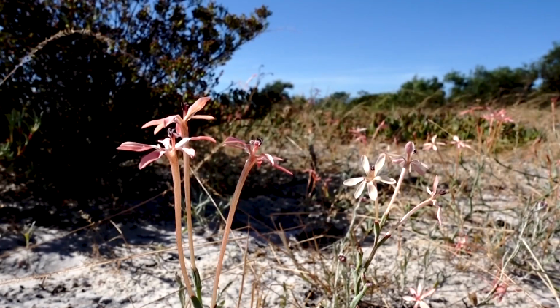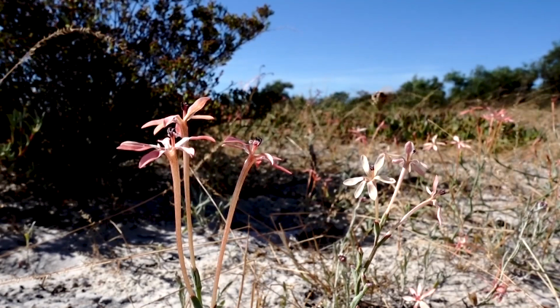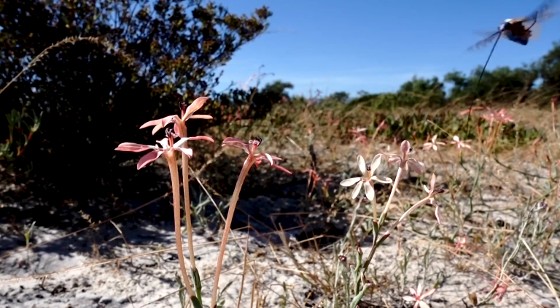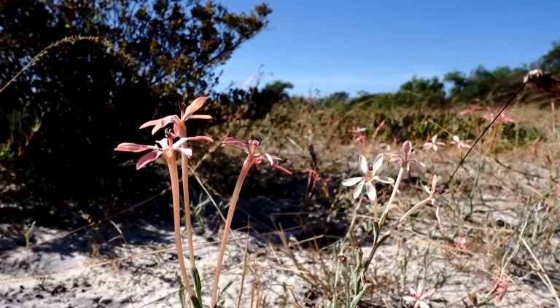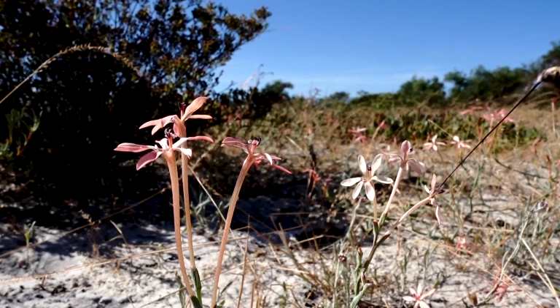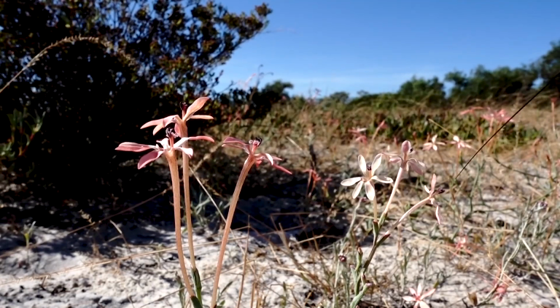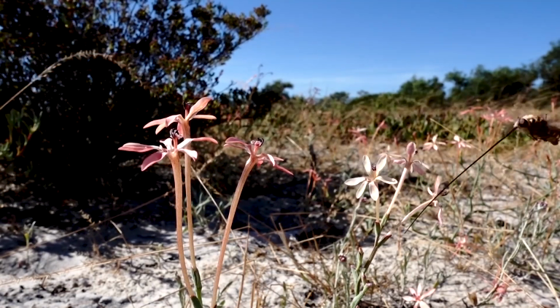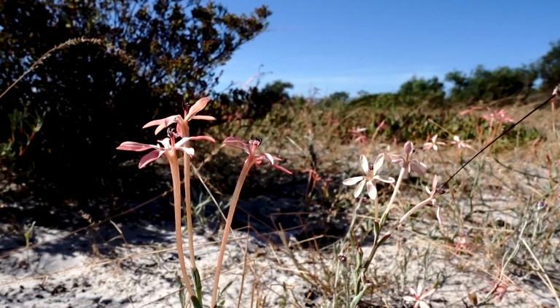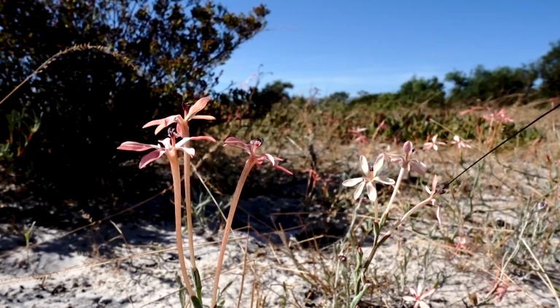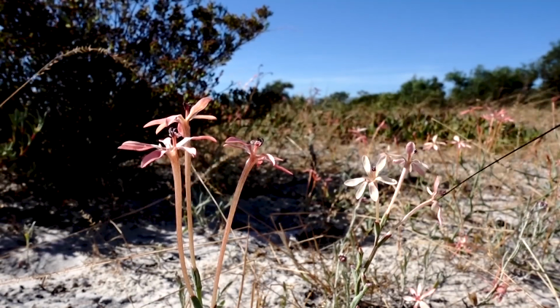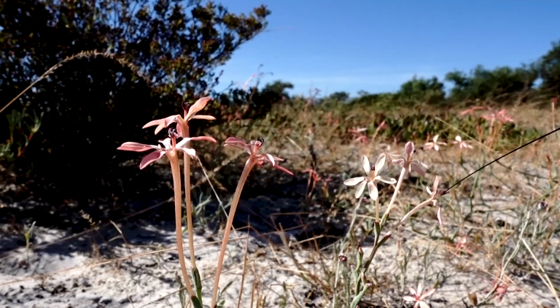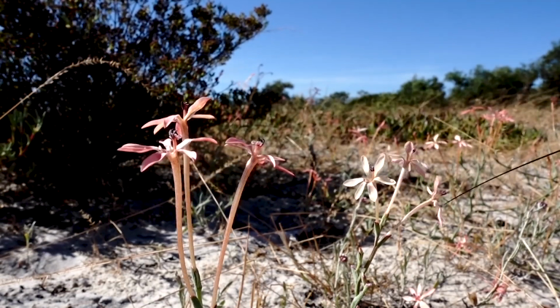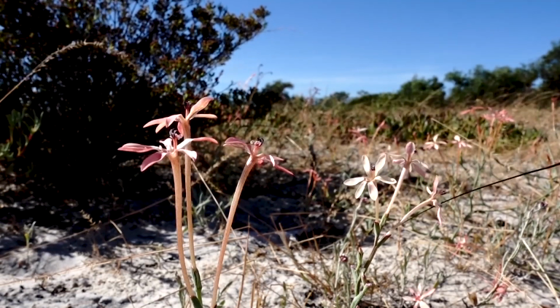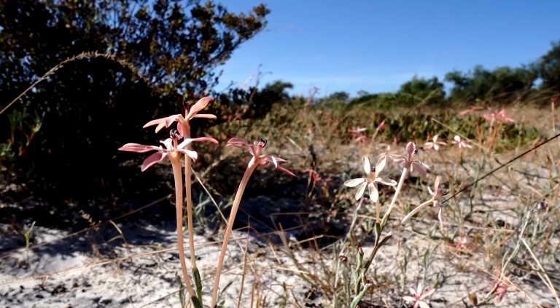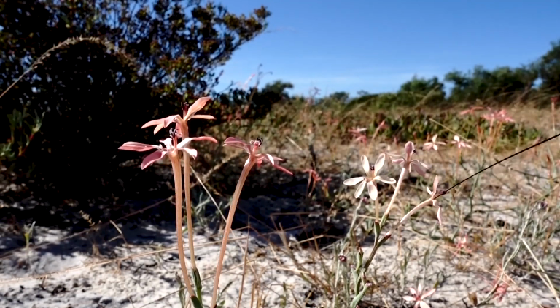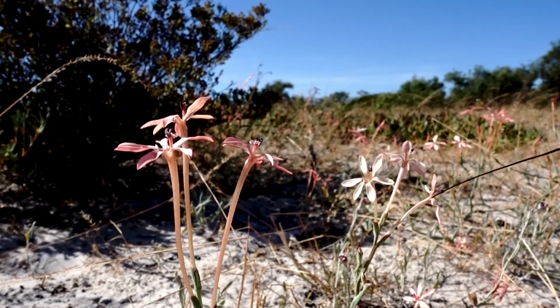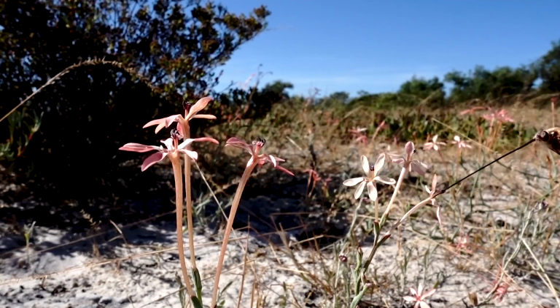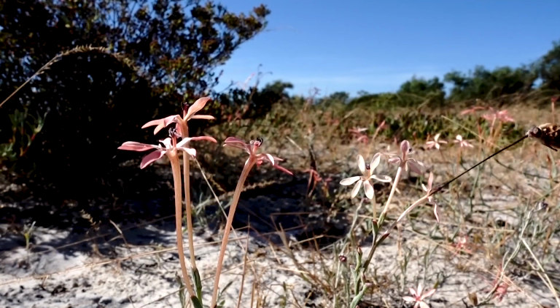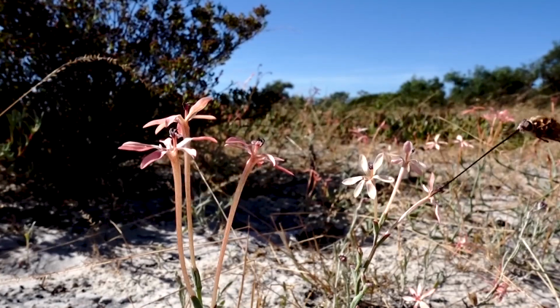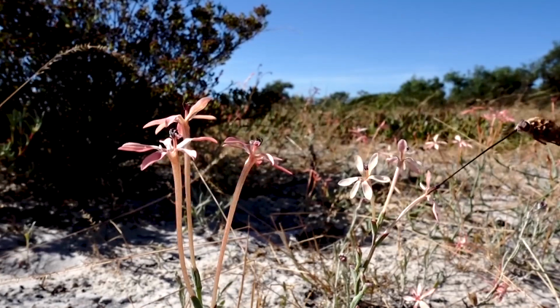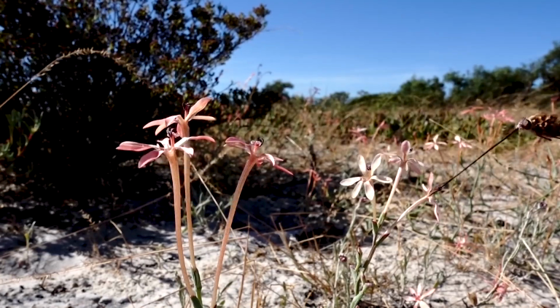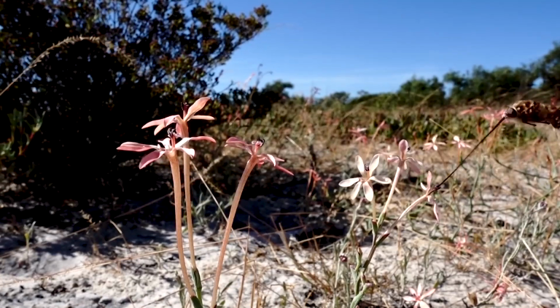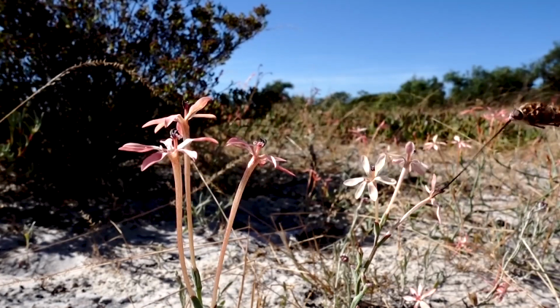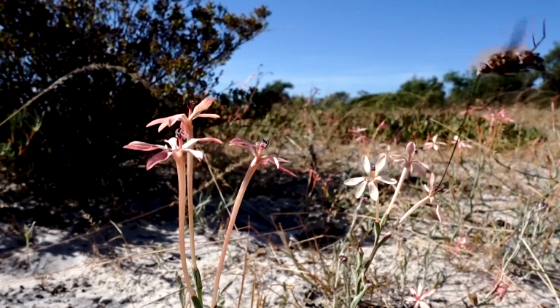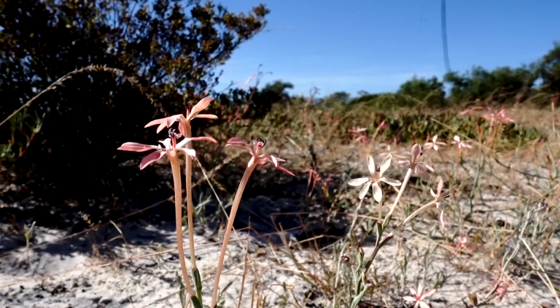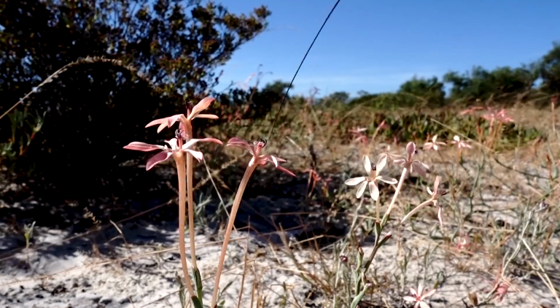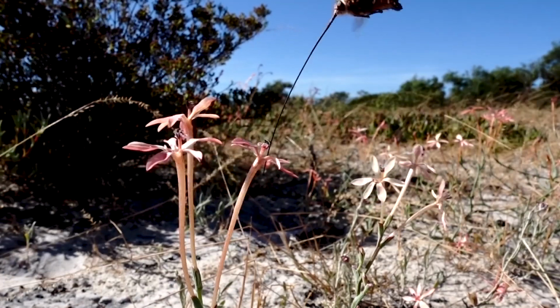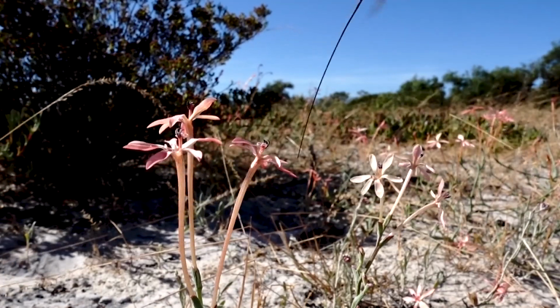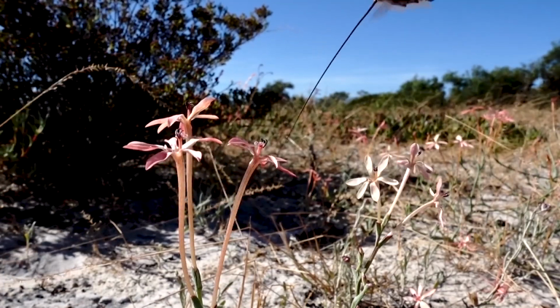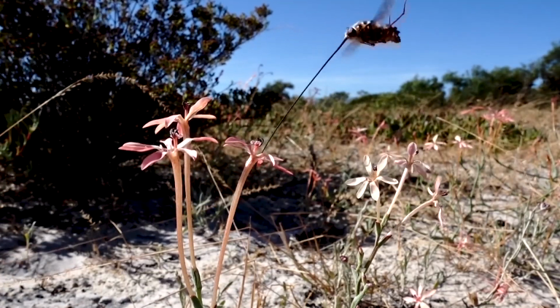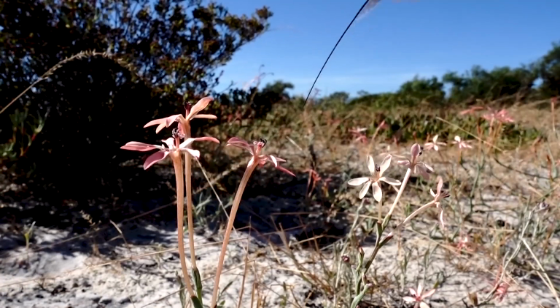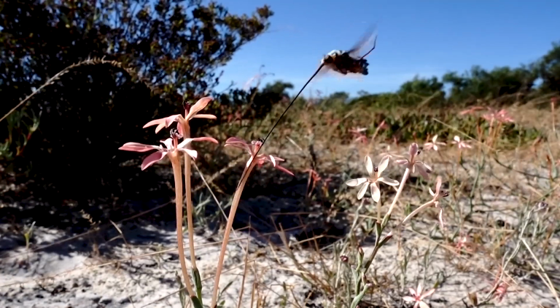We had a hunch that these flies were carrying pollen from both short and long tube plants, but just depositing it on different parts of their body.